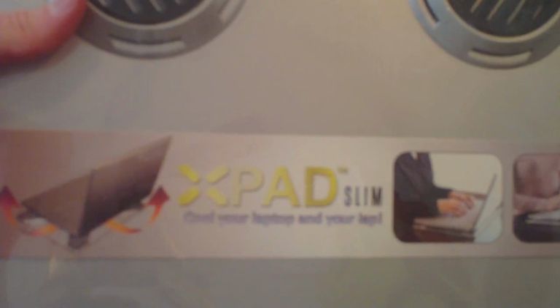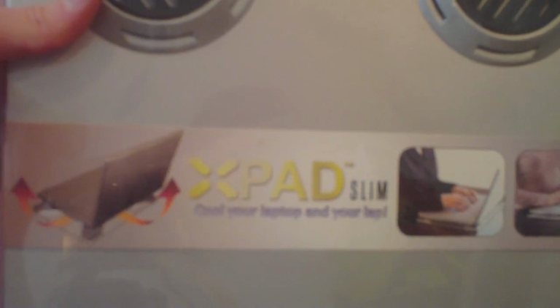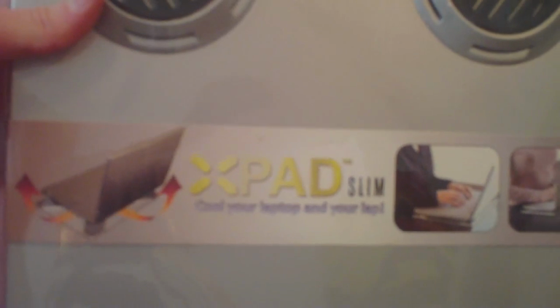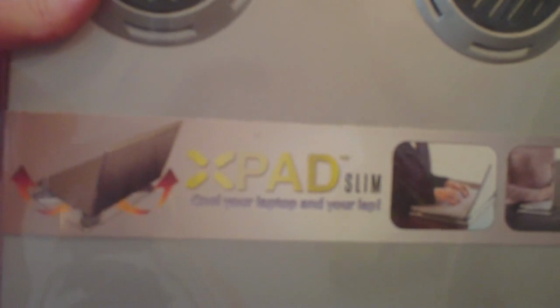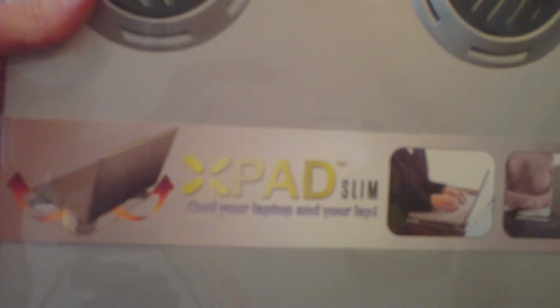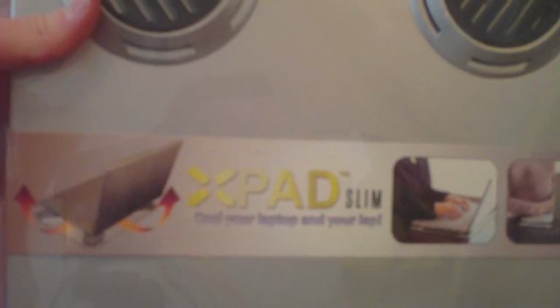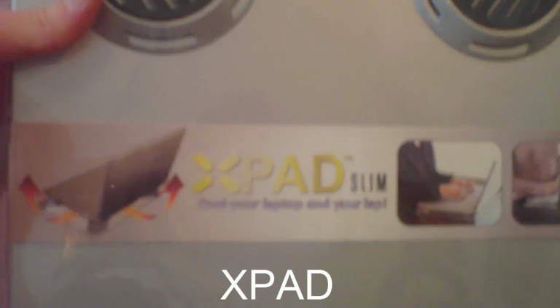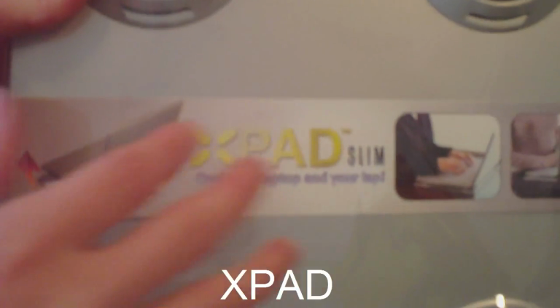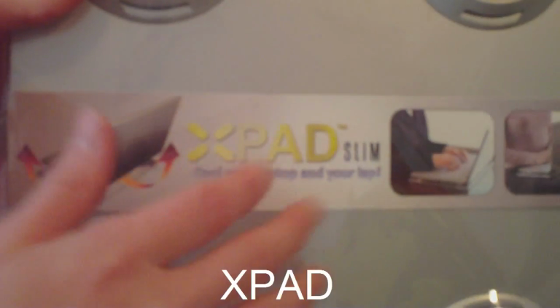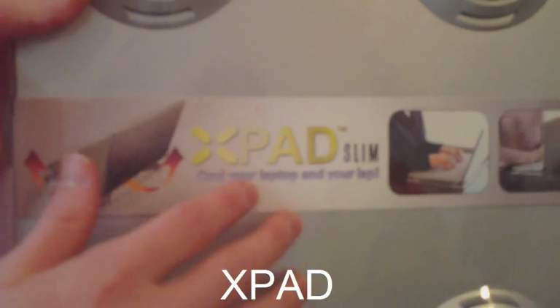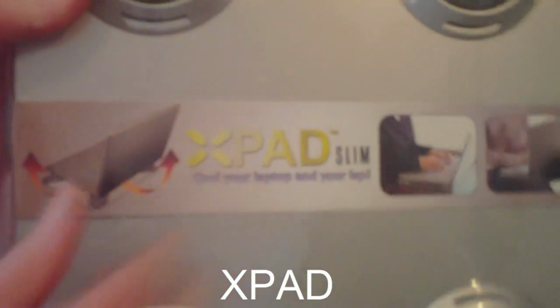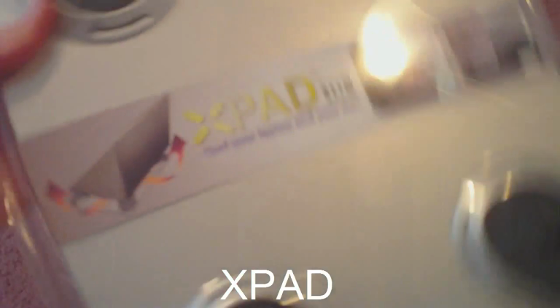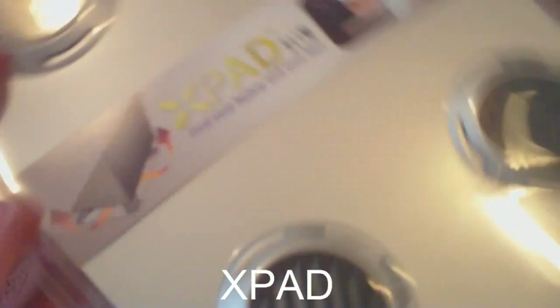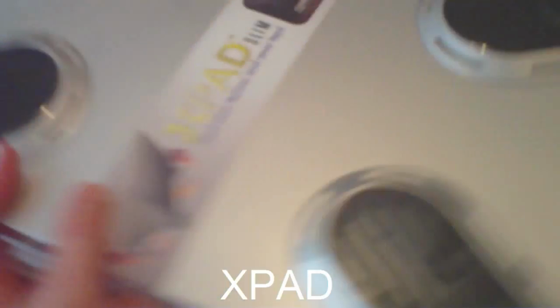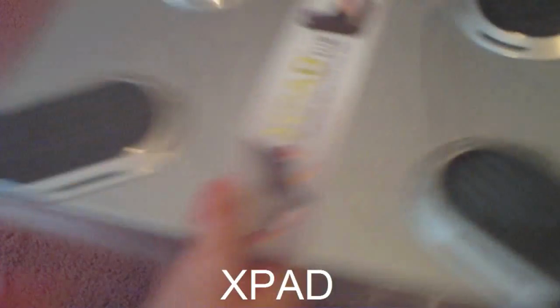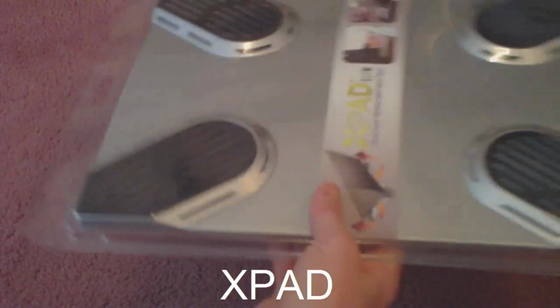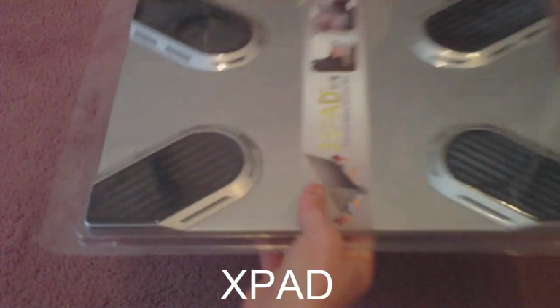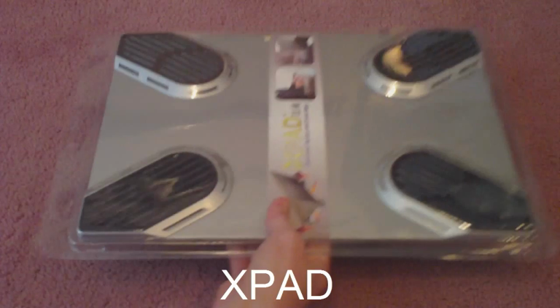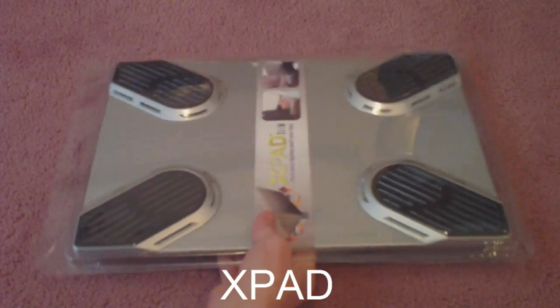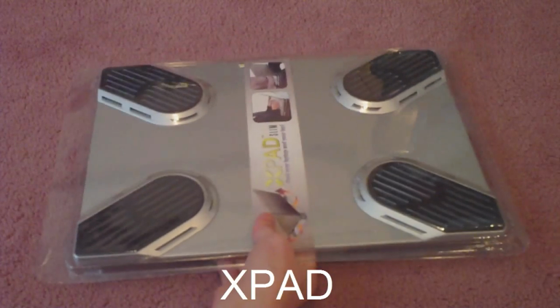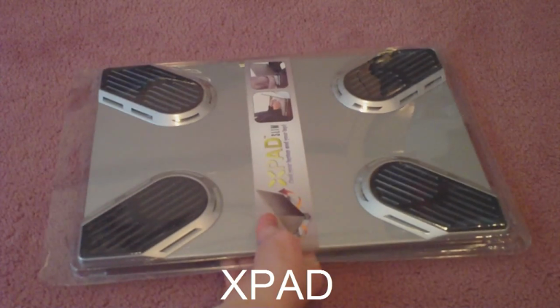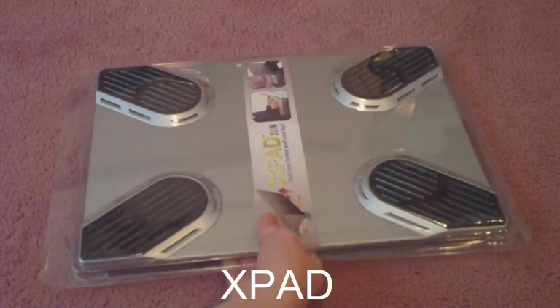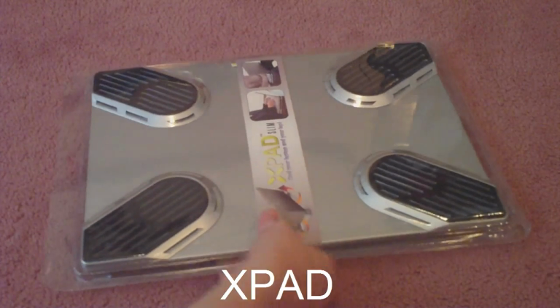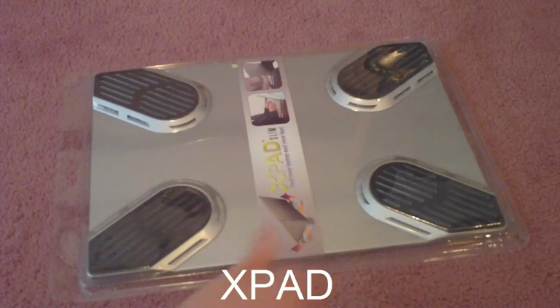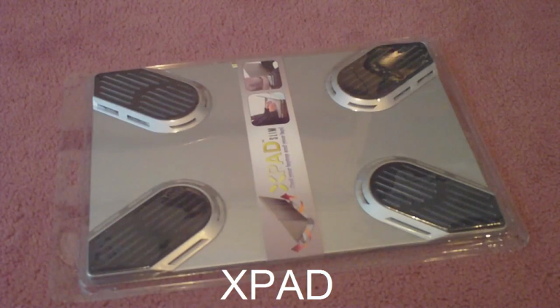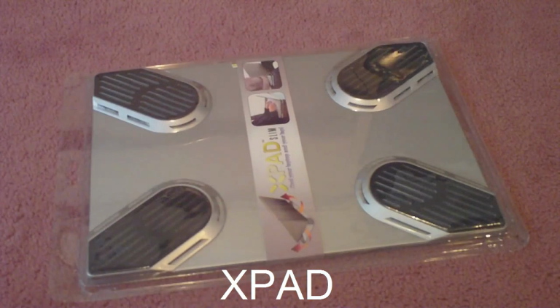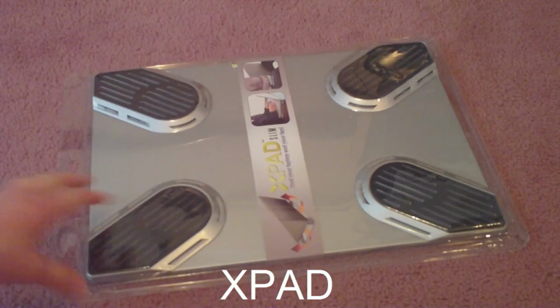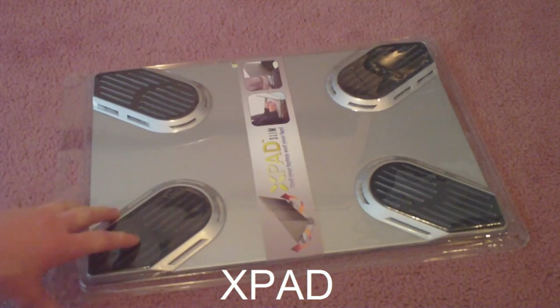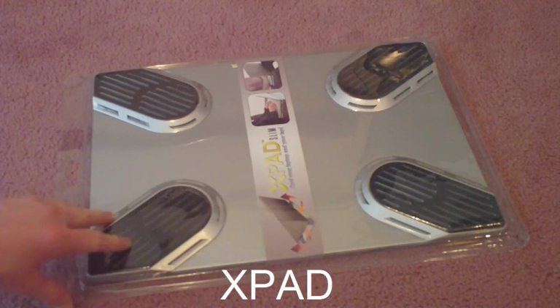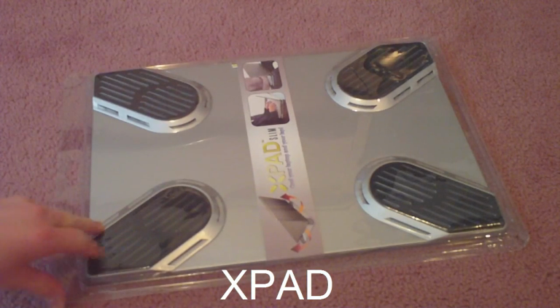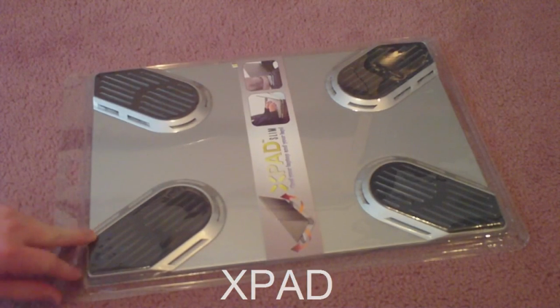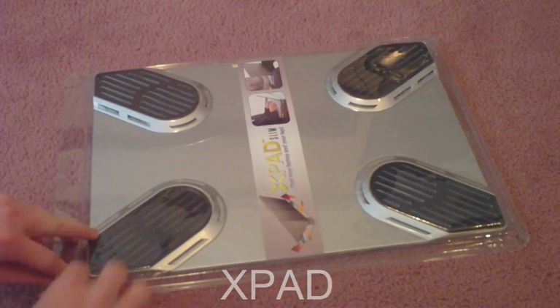Hey everyone, today I'm going to be reviewing the X-Pad laptop cooler. So let's go ahead and open it up.